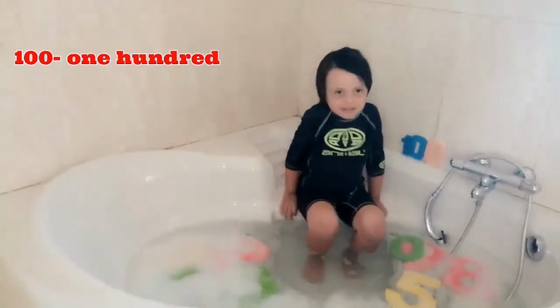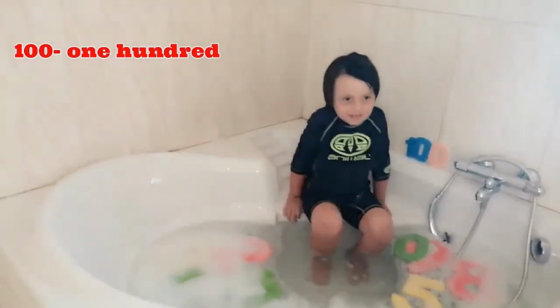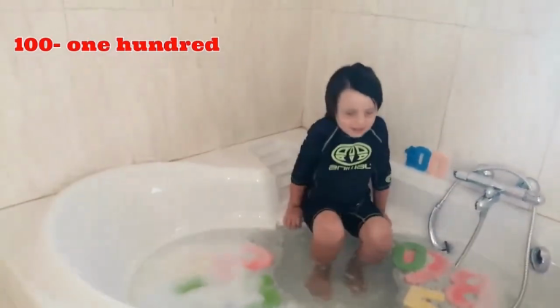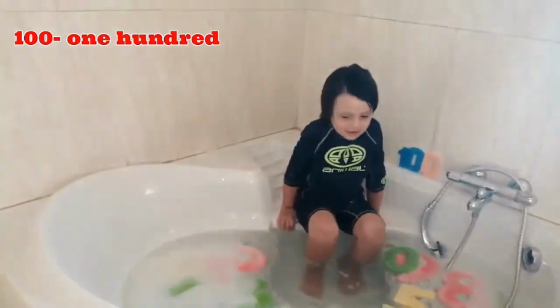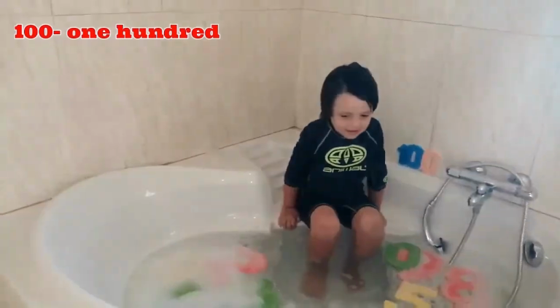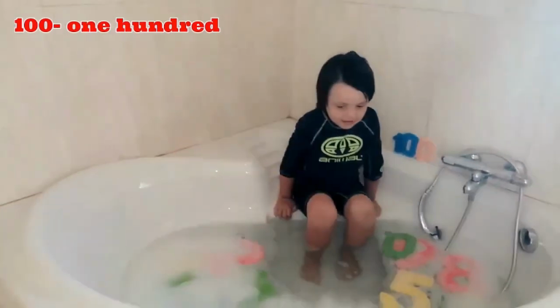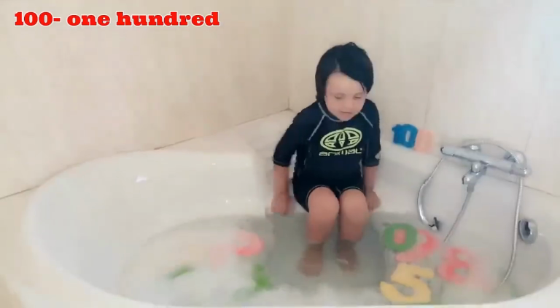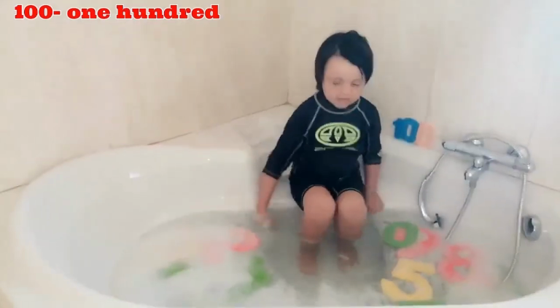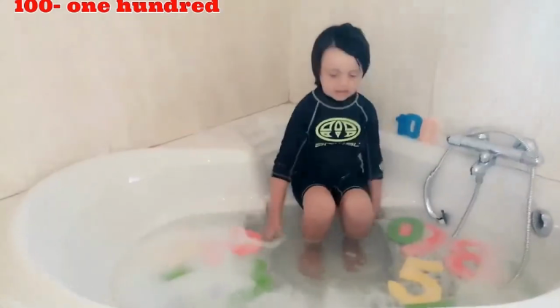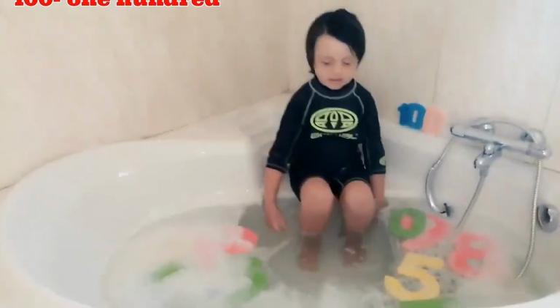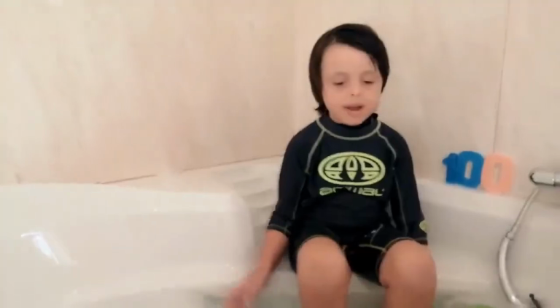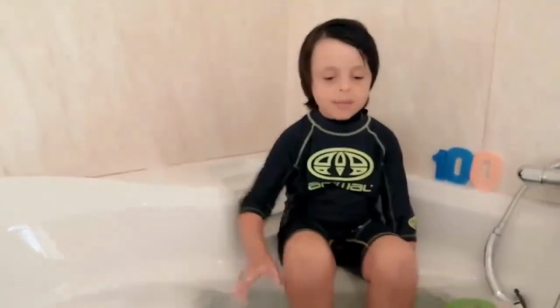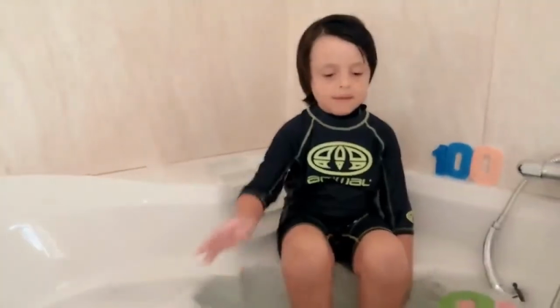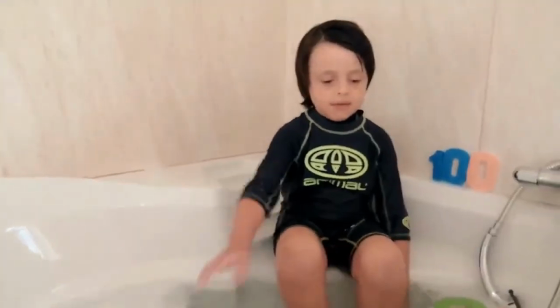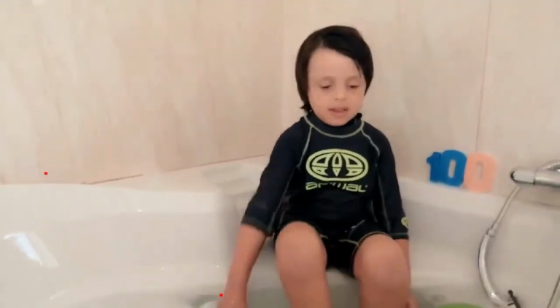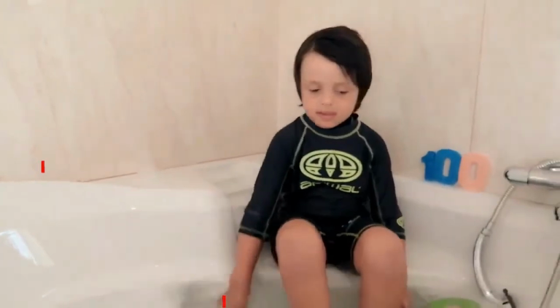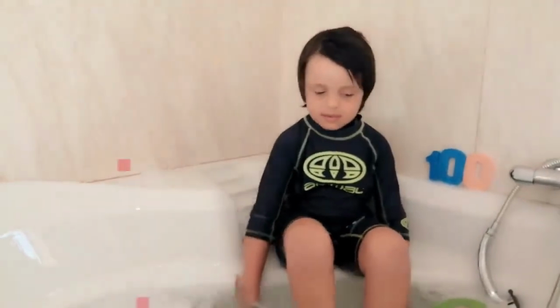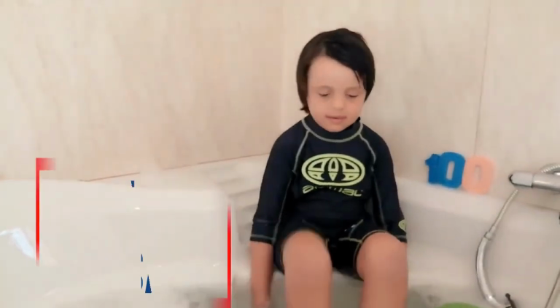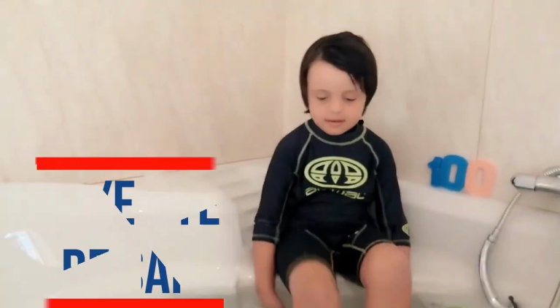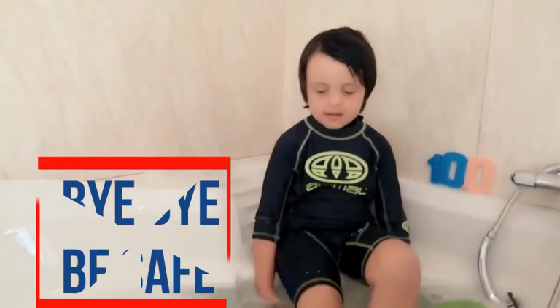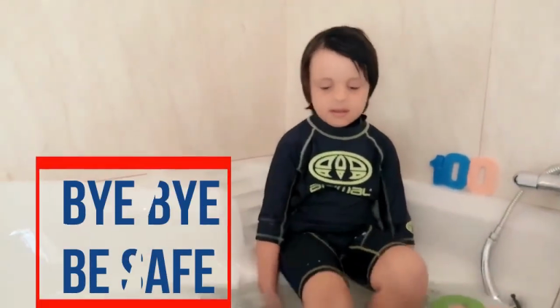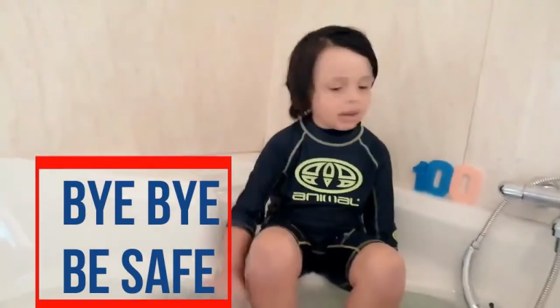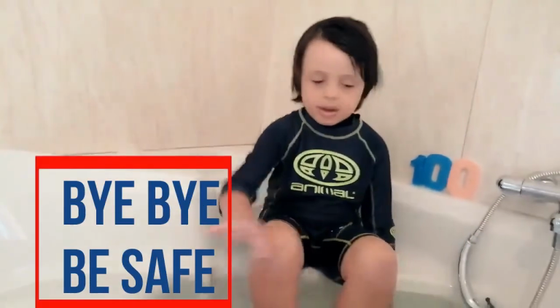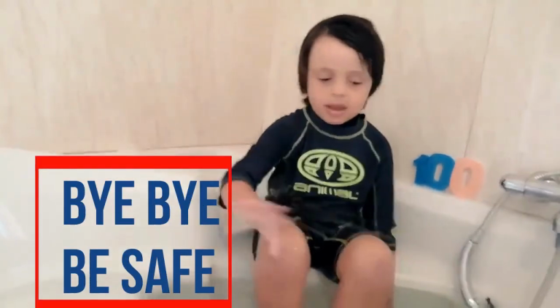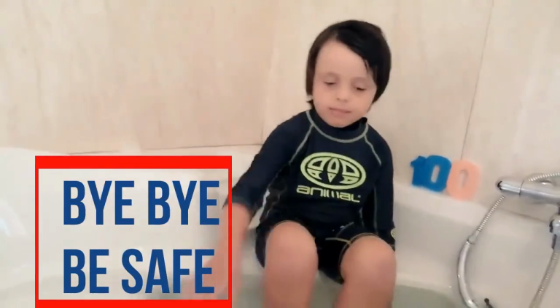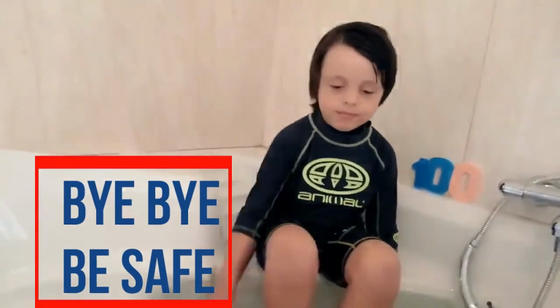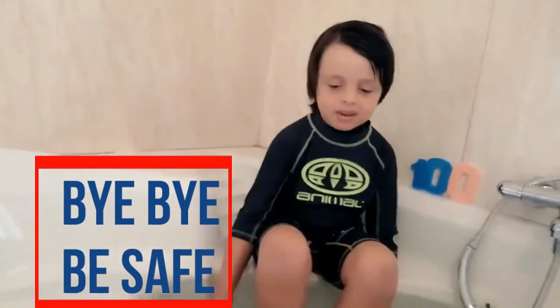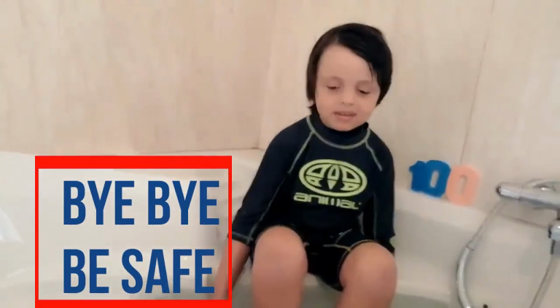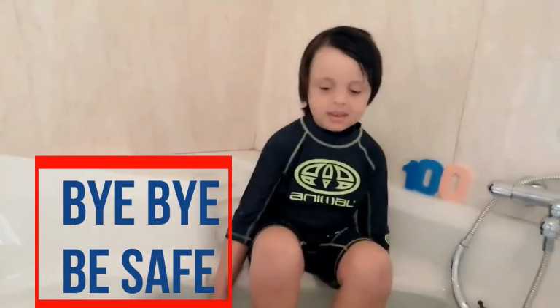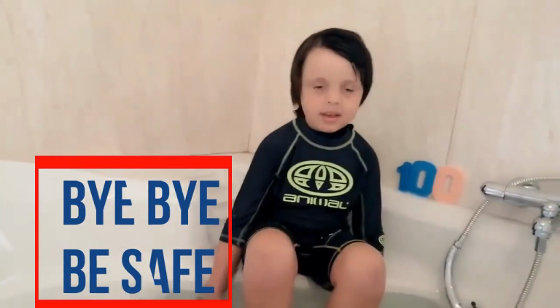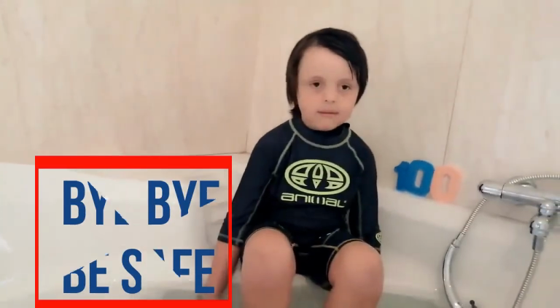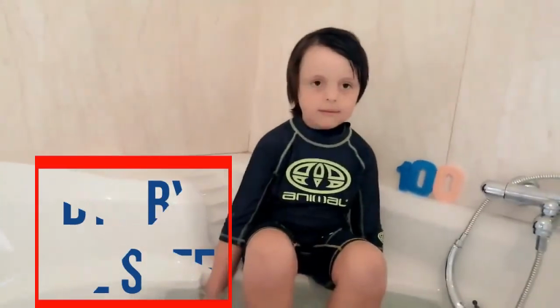100. Oh no! Bye bye friends! Bye bye! Be safe!